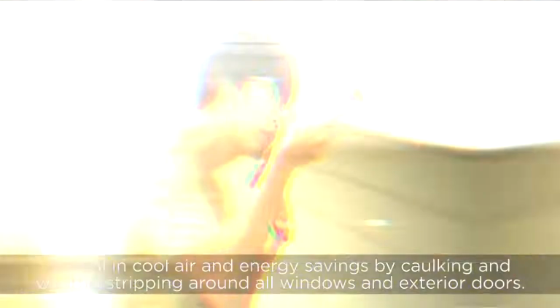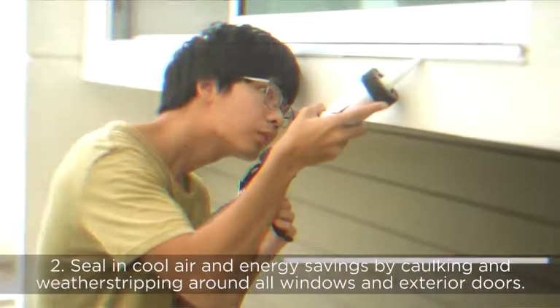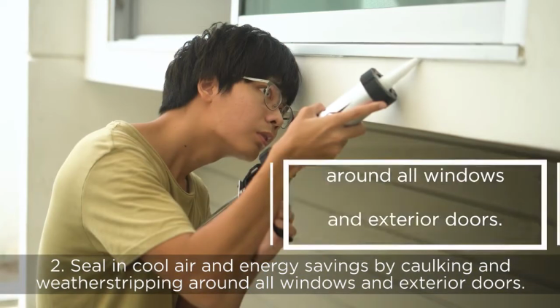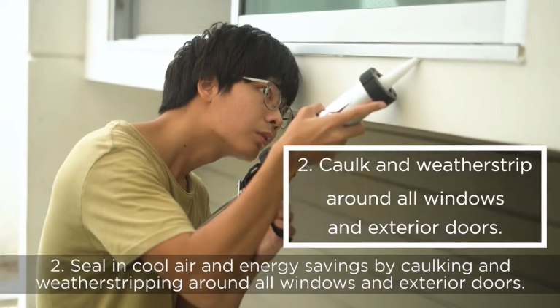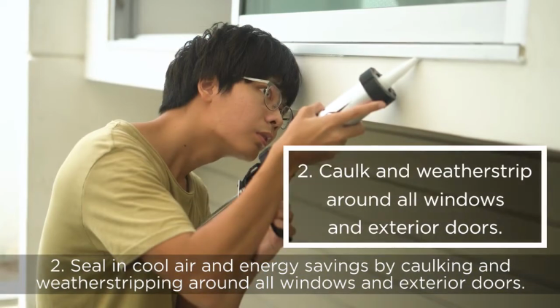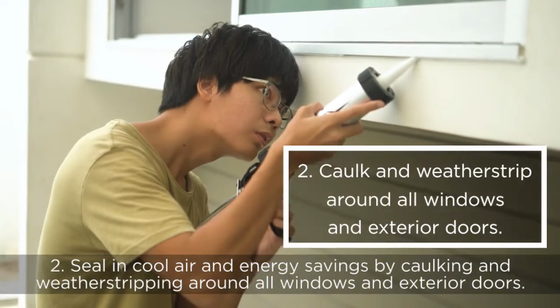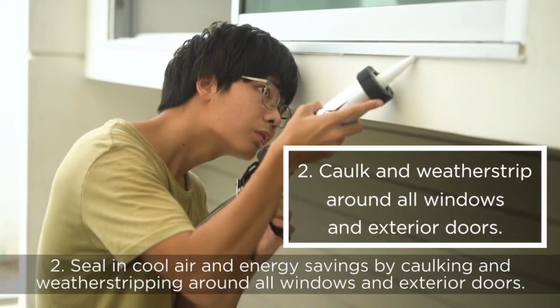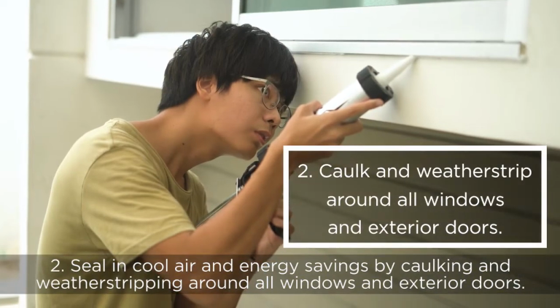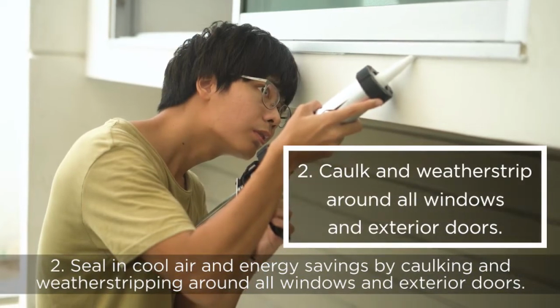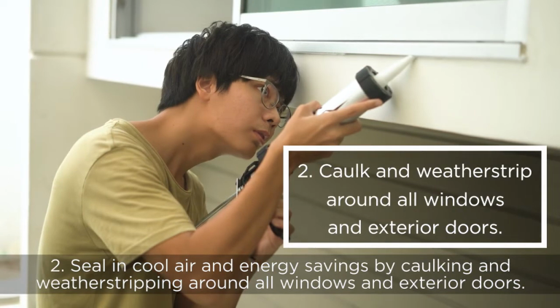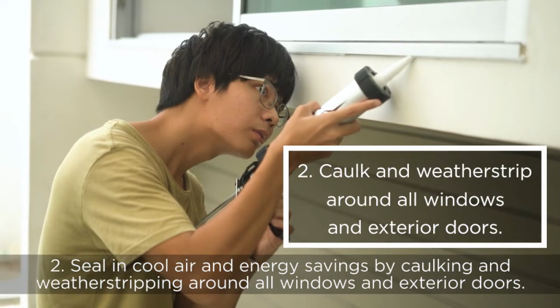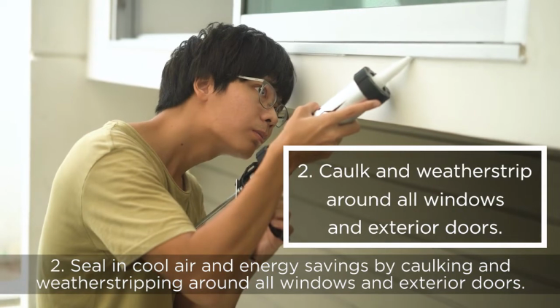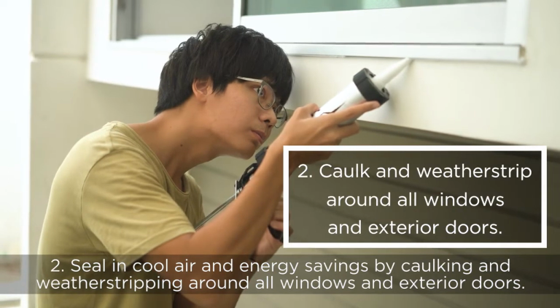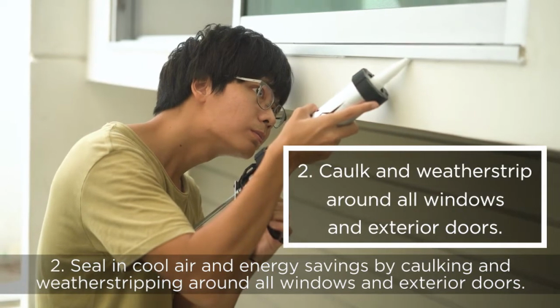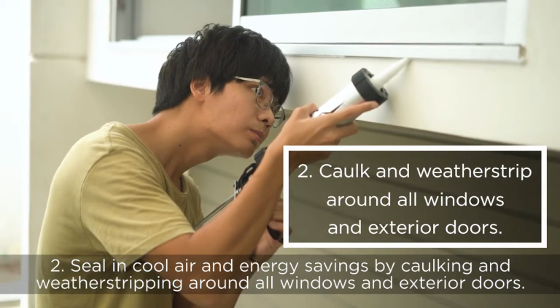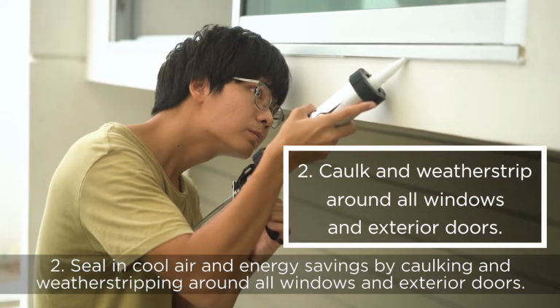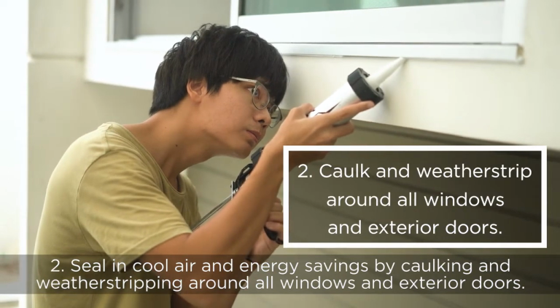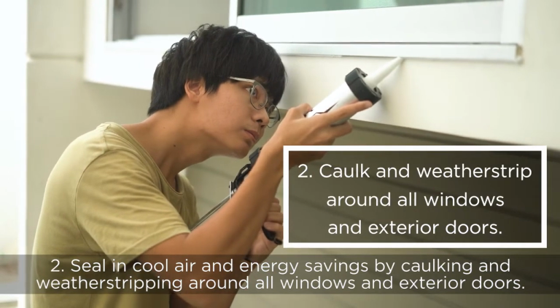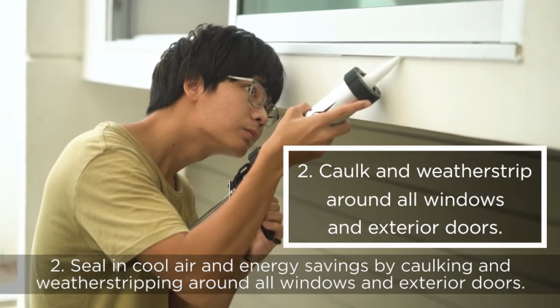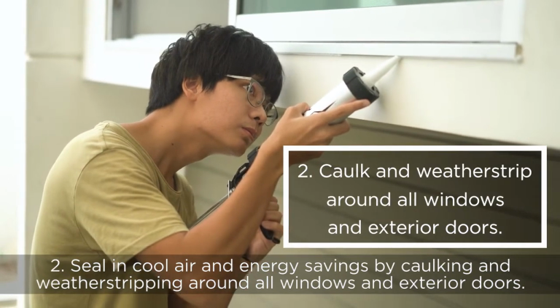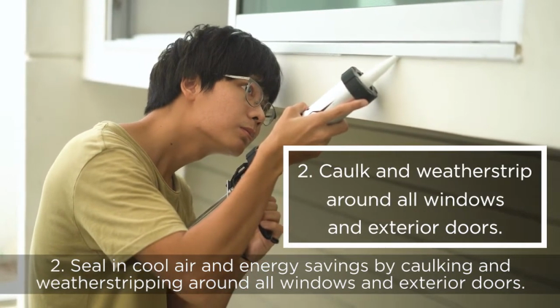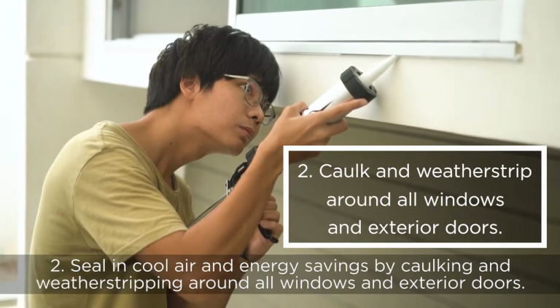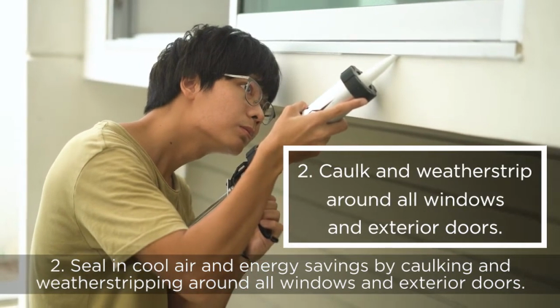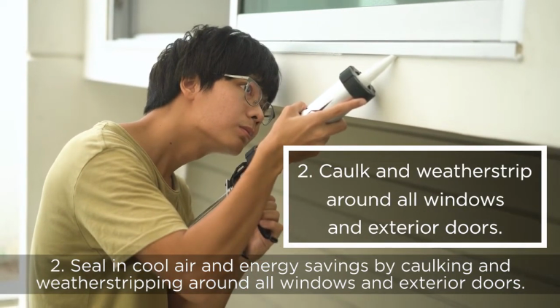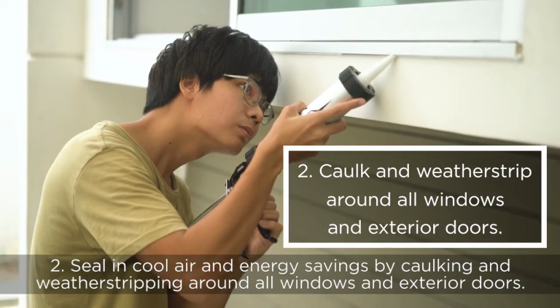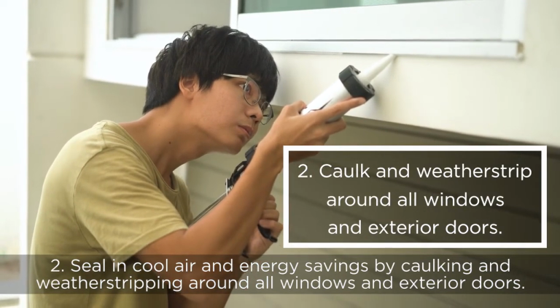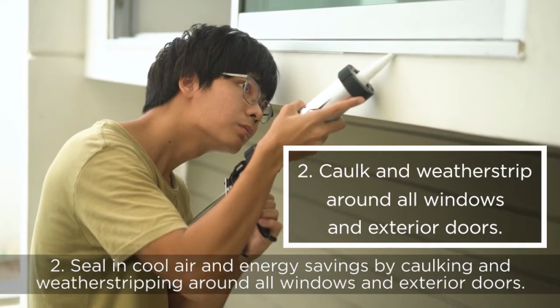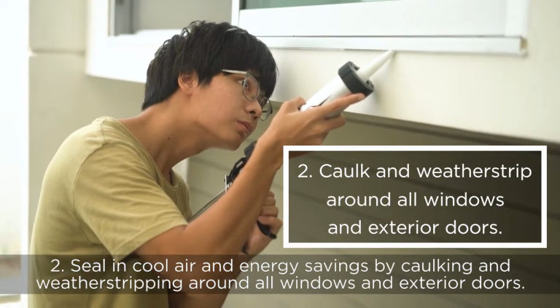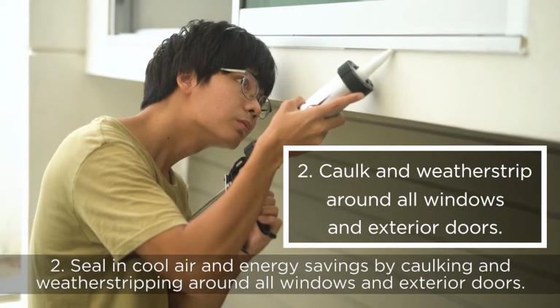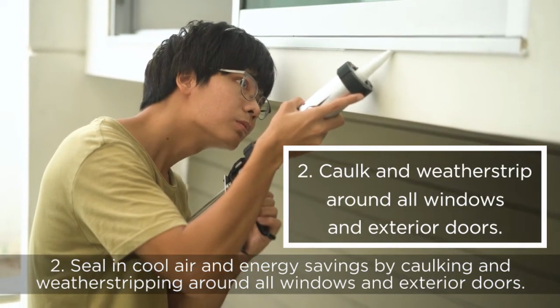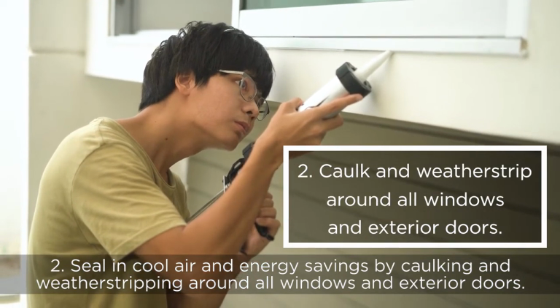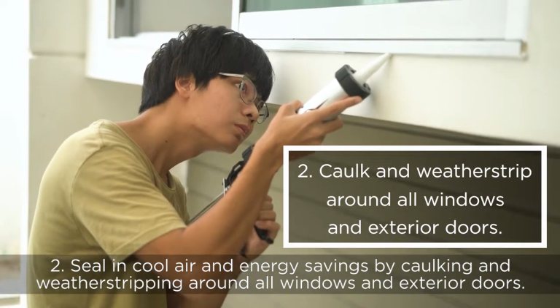2. Seal in cool air and energy savings by caulking and weatherstripping around all windows and exterior doors.